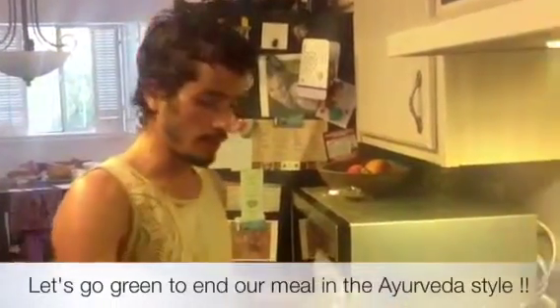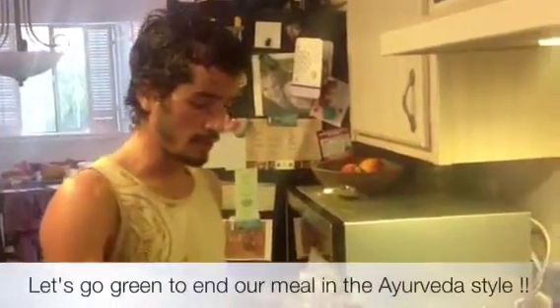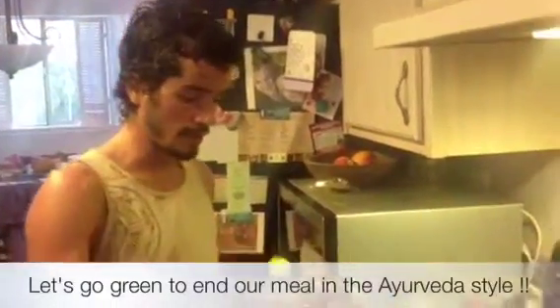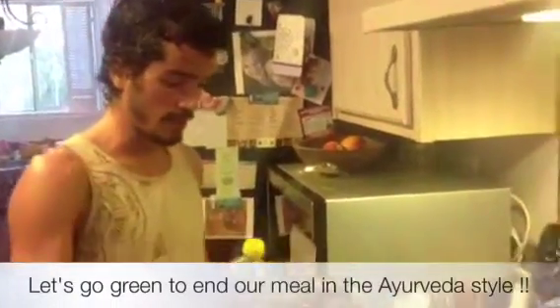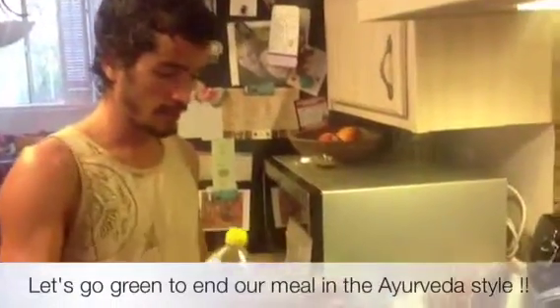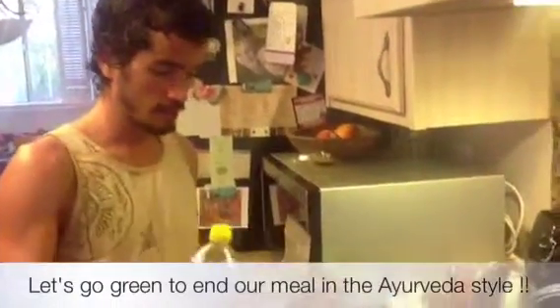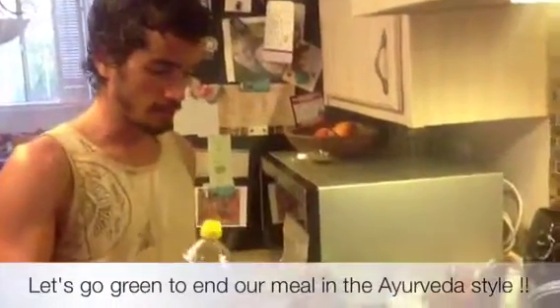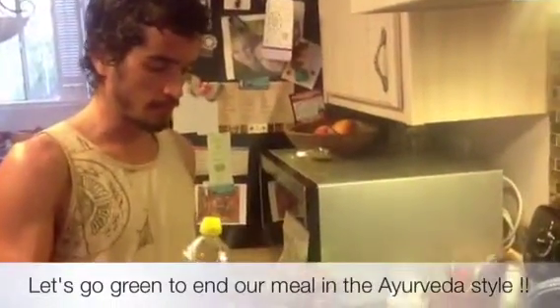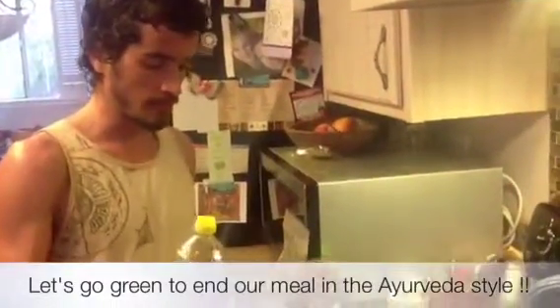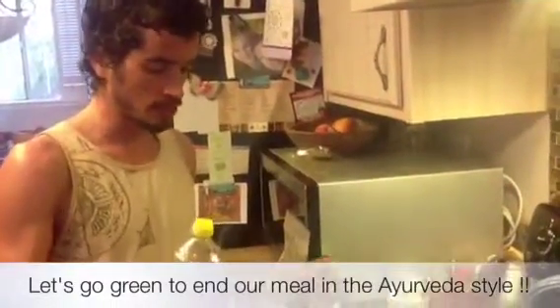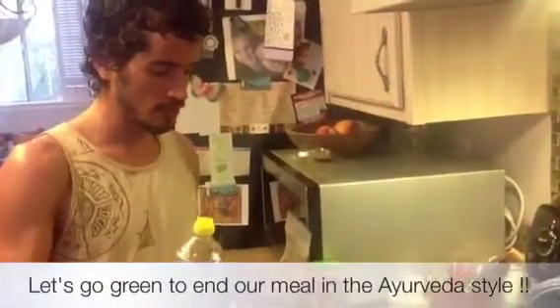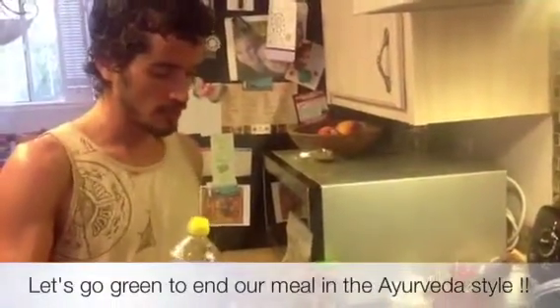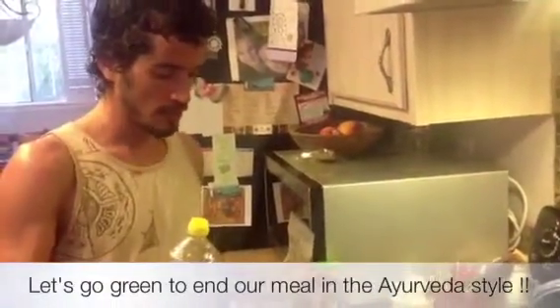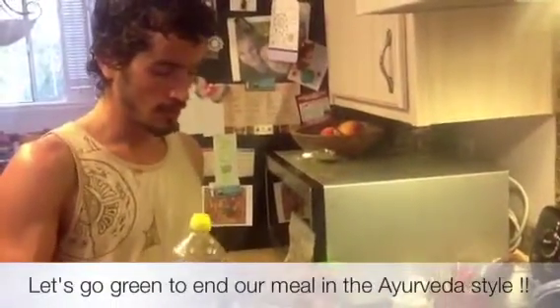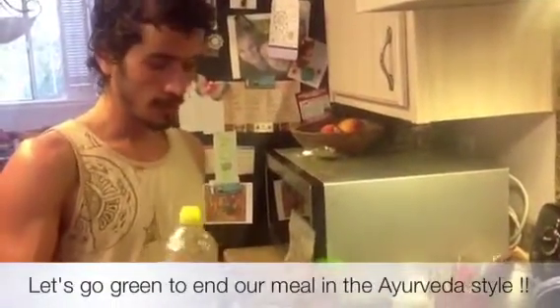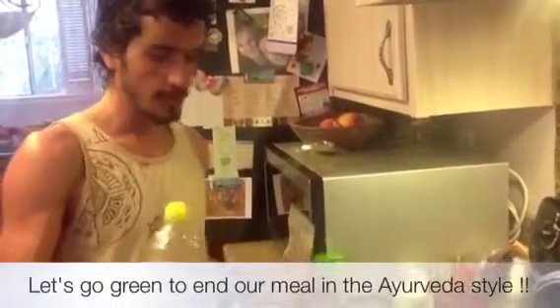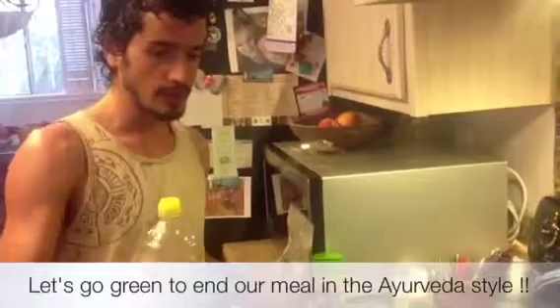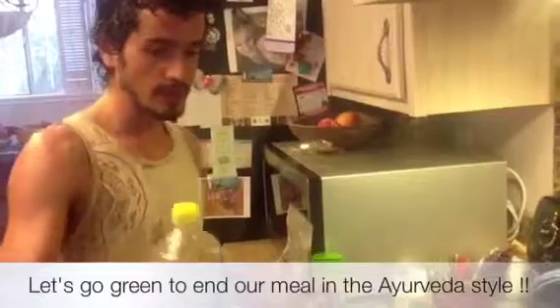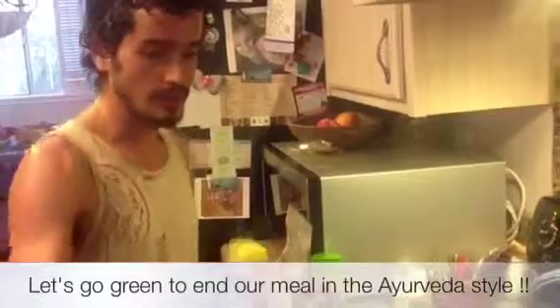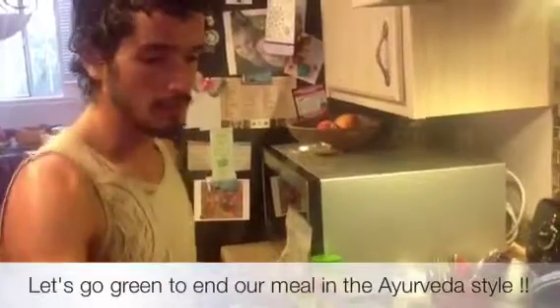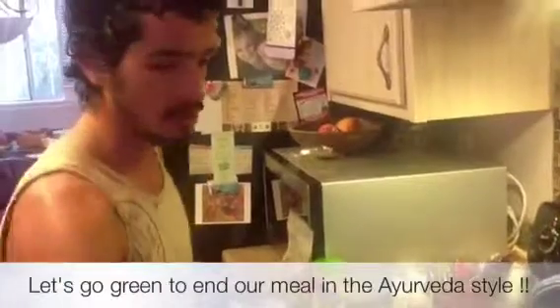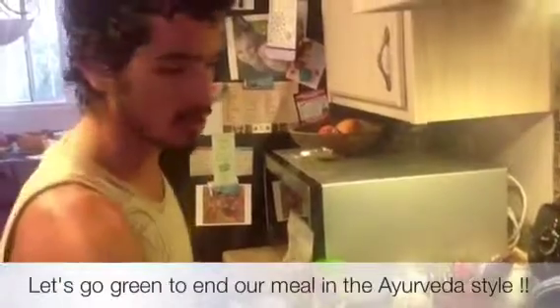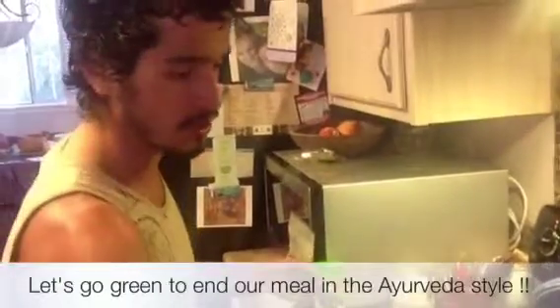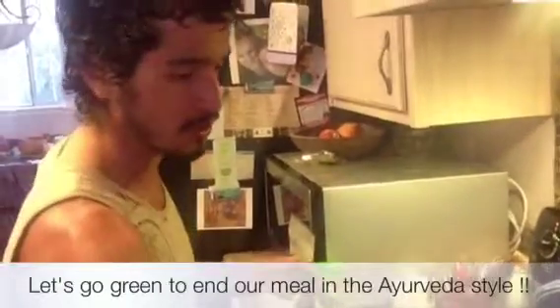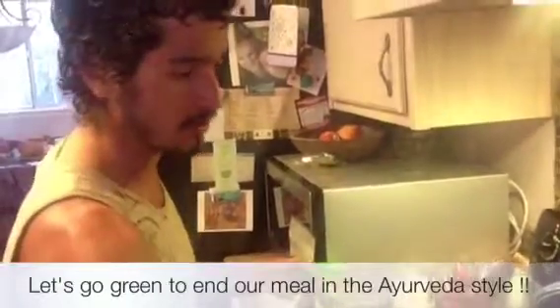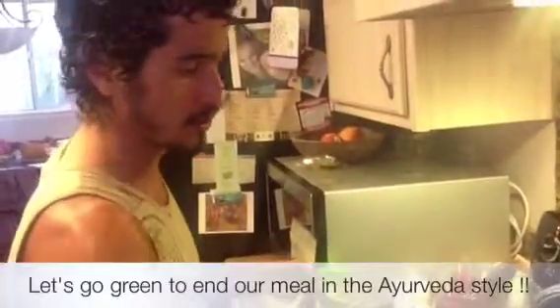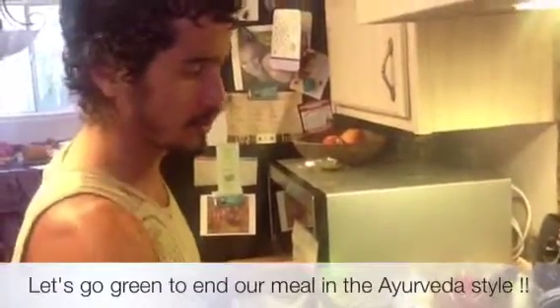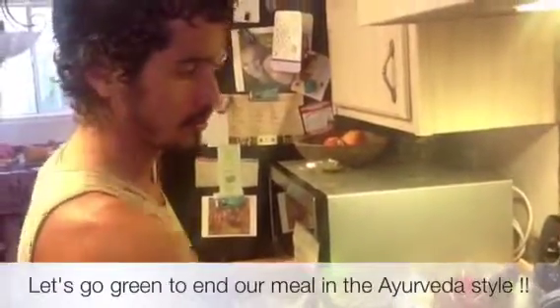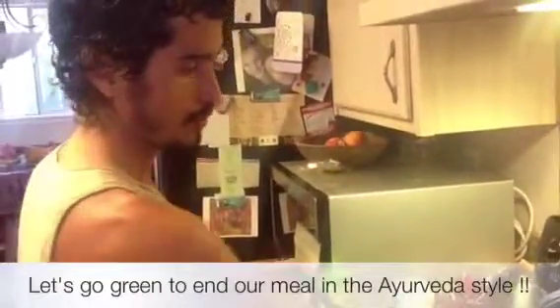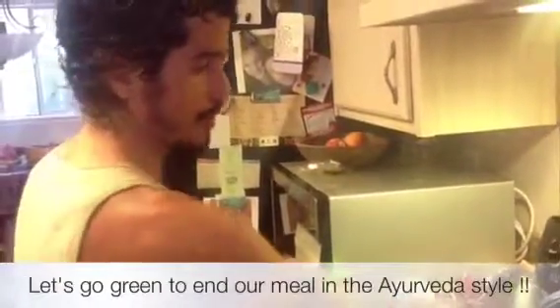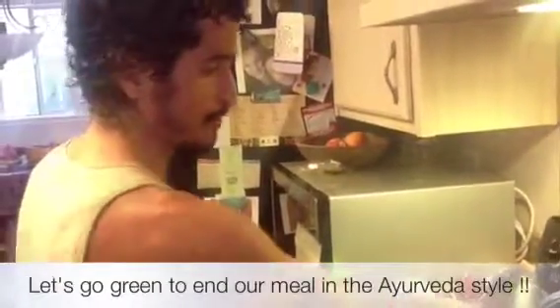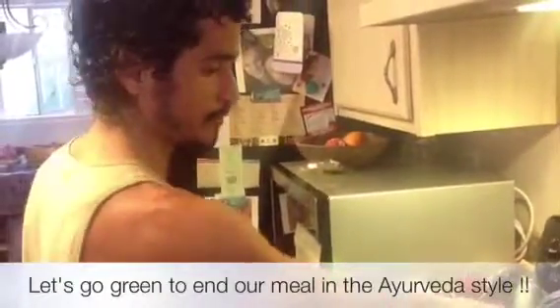So now we are just about to finish our easy and healthy meal preparation for the day. We did some Kichari, and it's ready here.